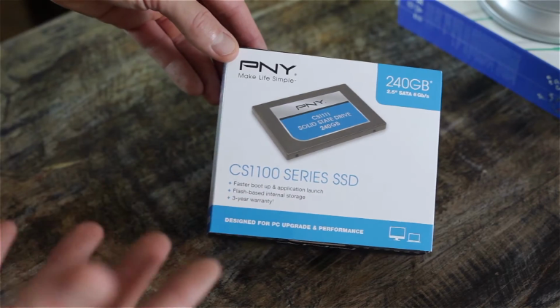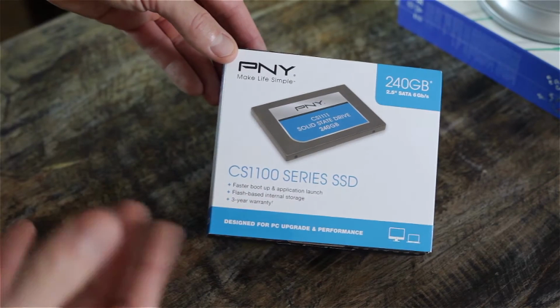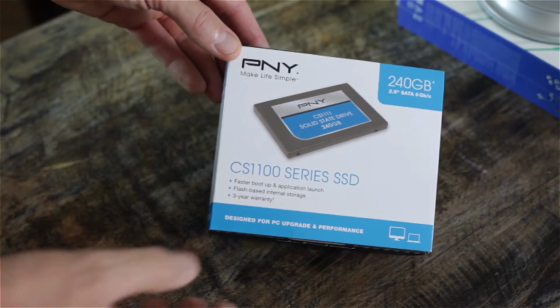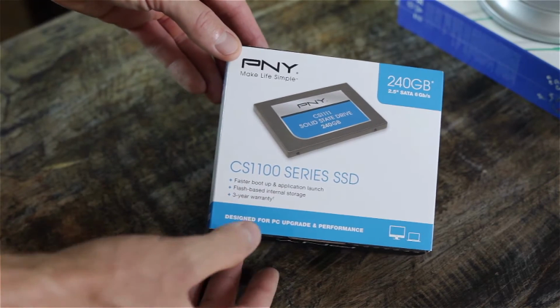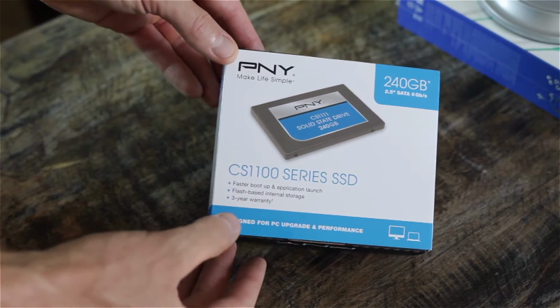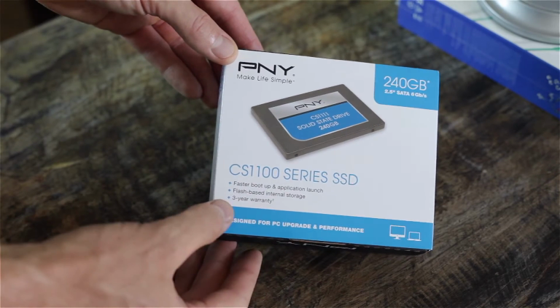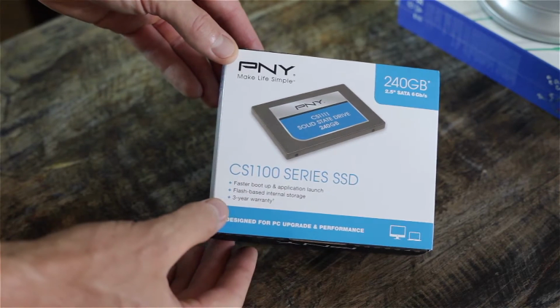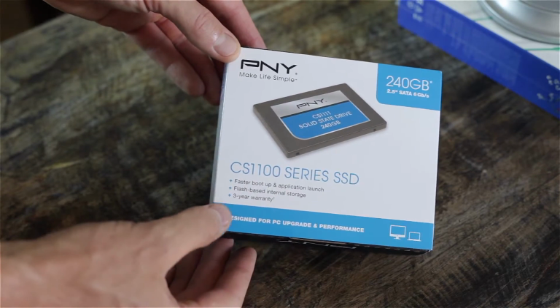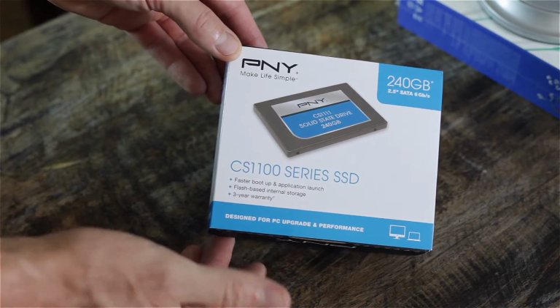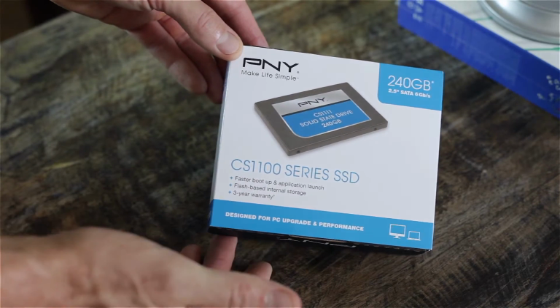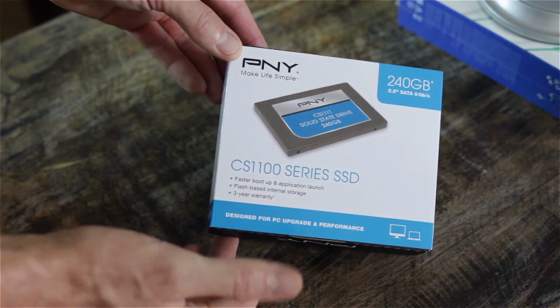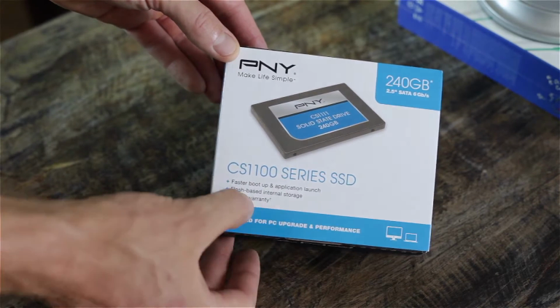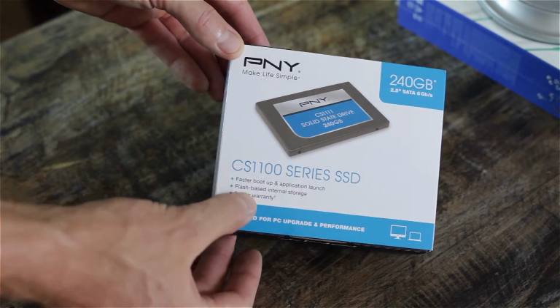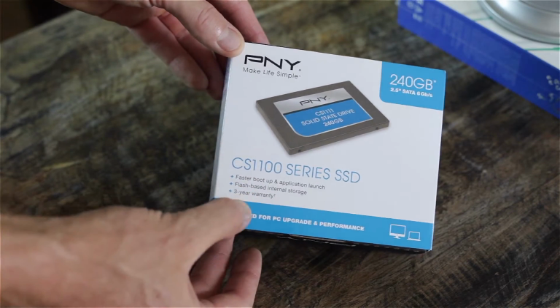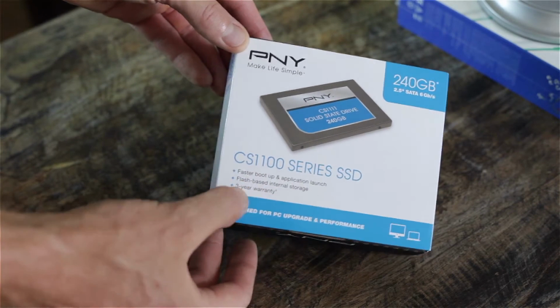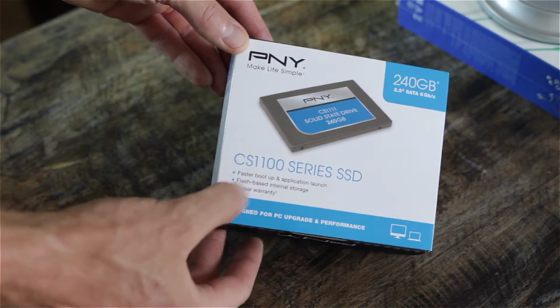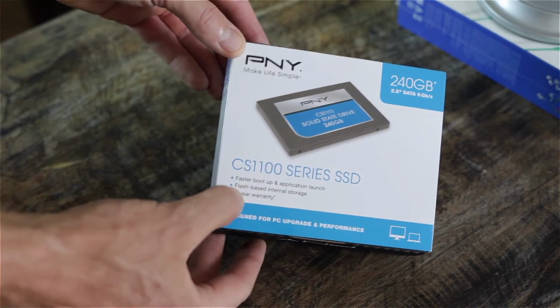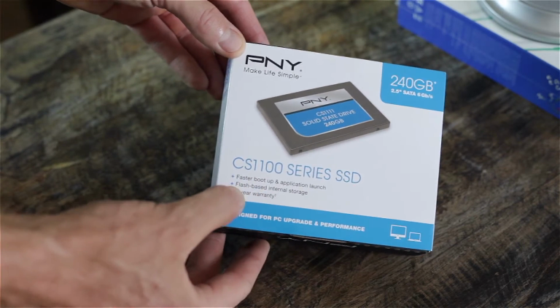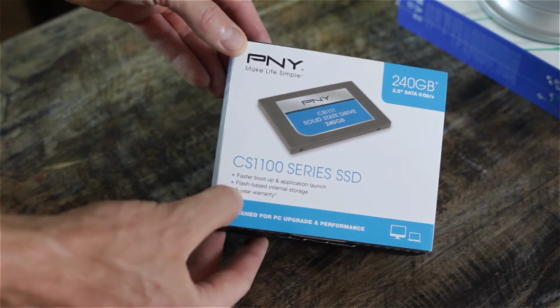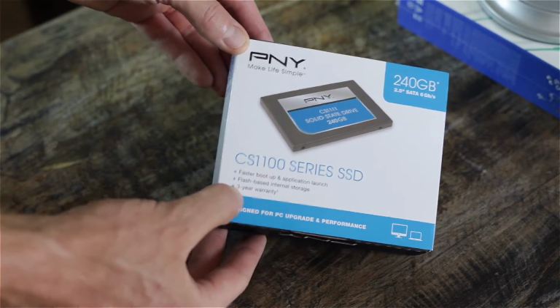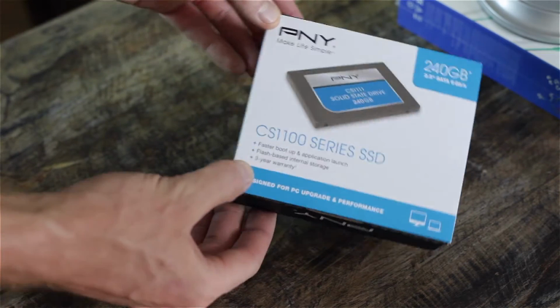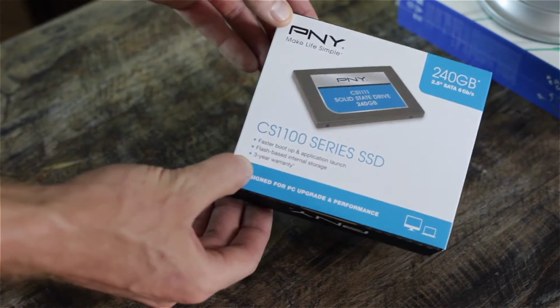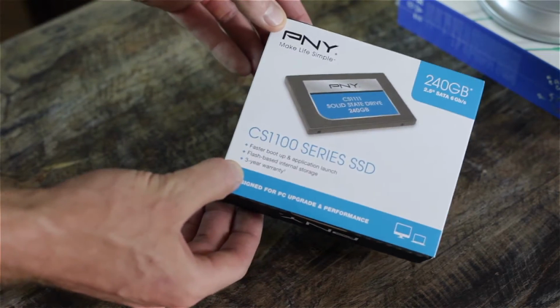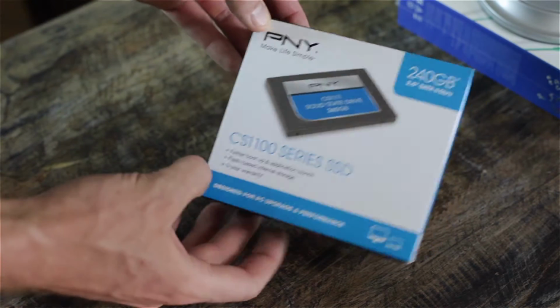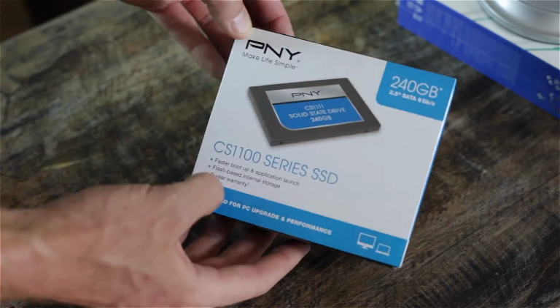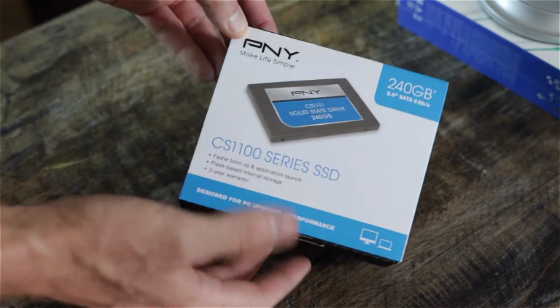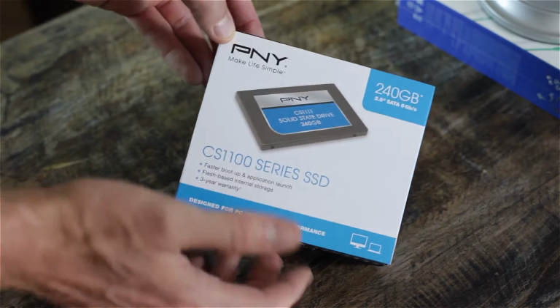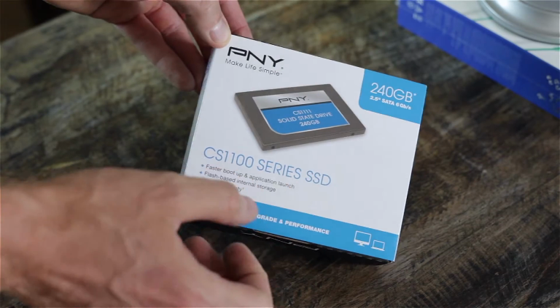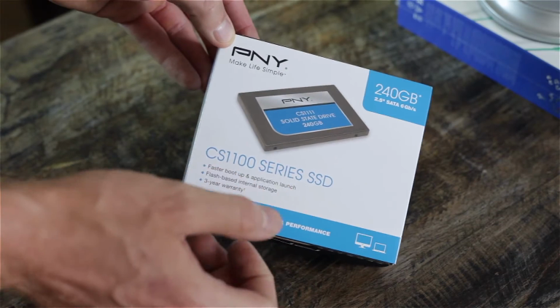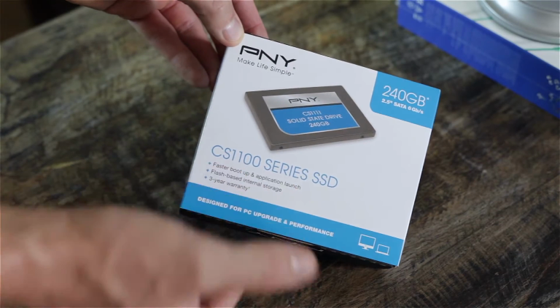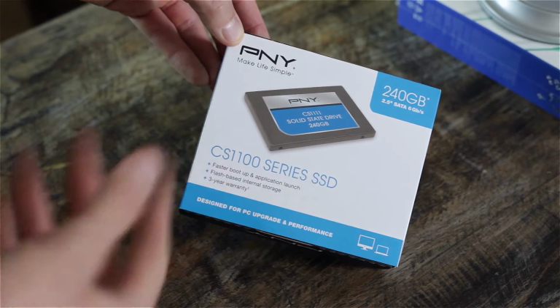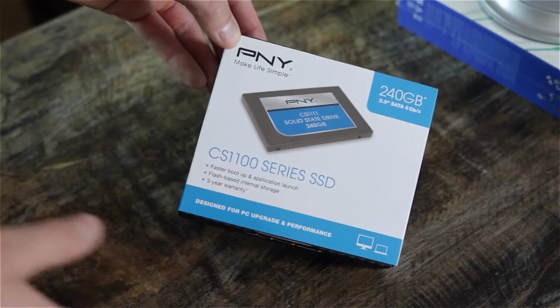It has a three-year warranty, but you do have to register this to get it. It comes with one year and then you have to register it within 90 days to get the full three-year warranty.